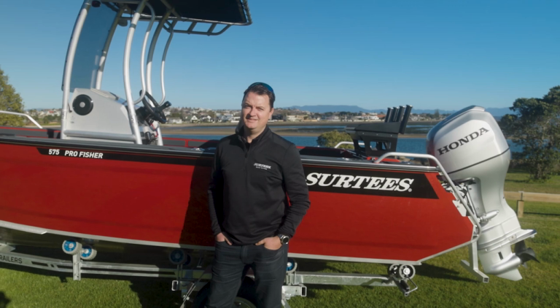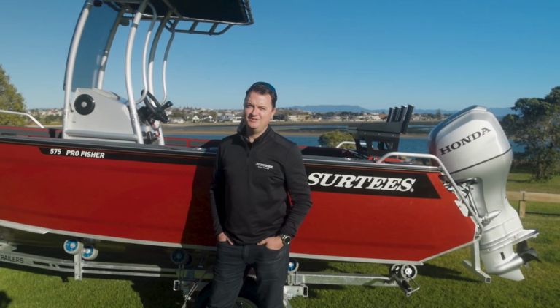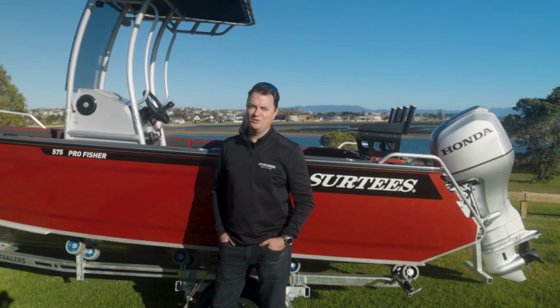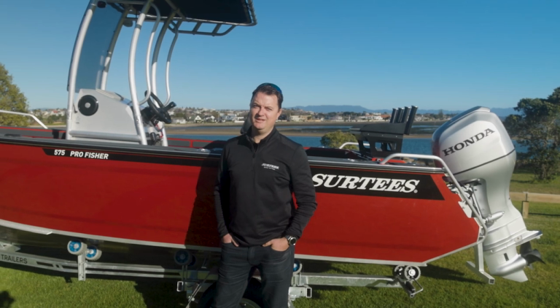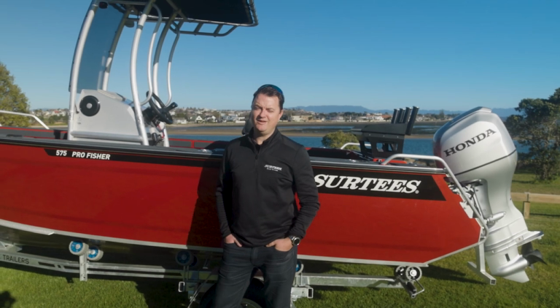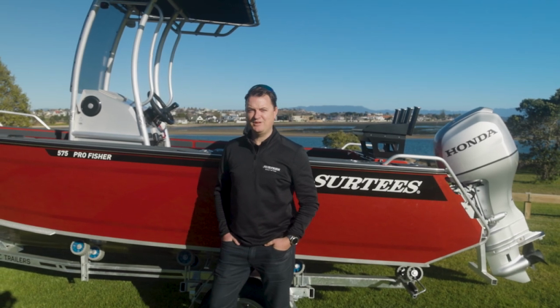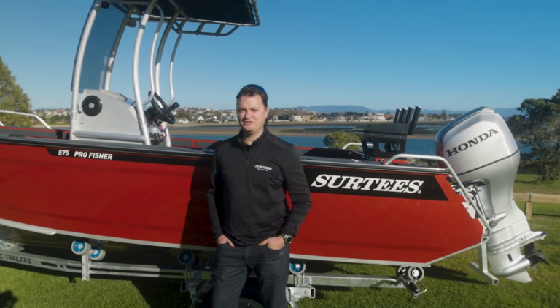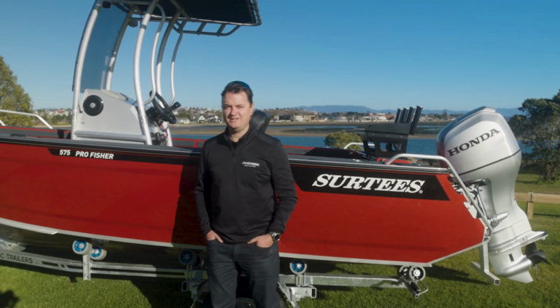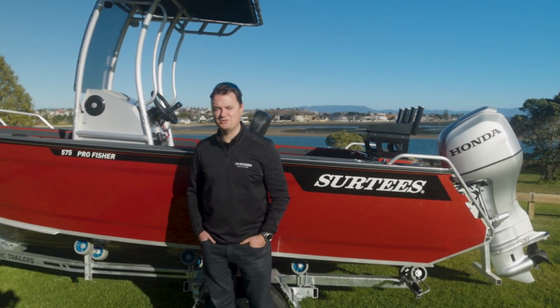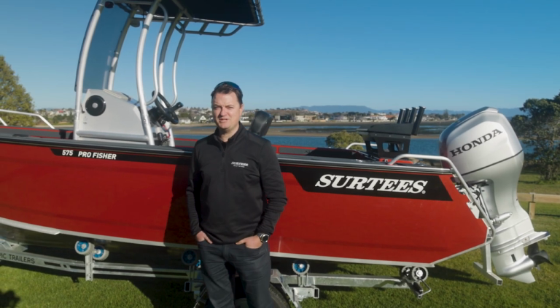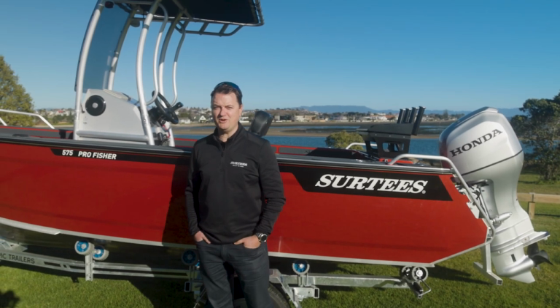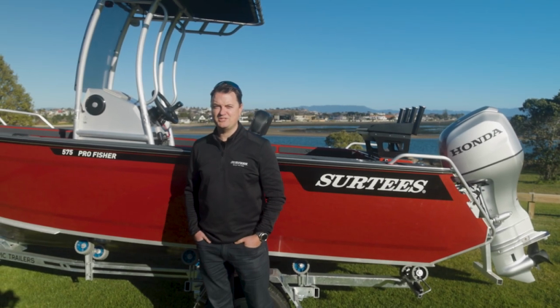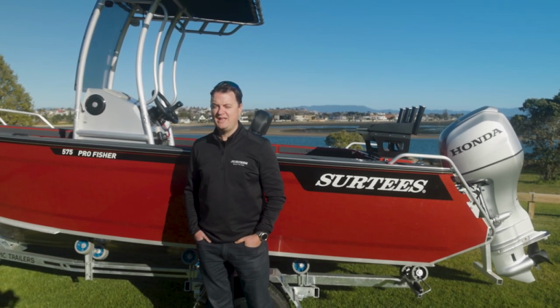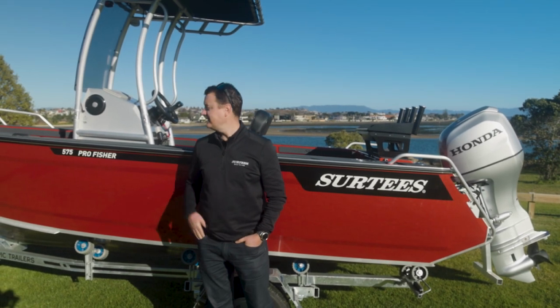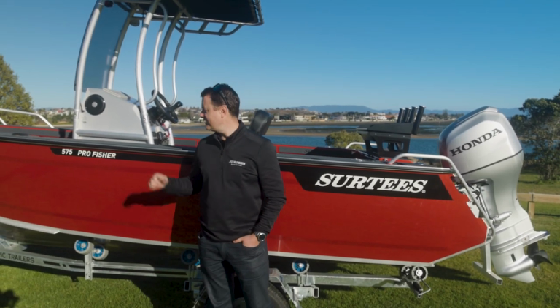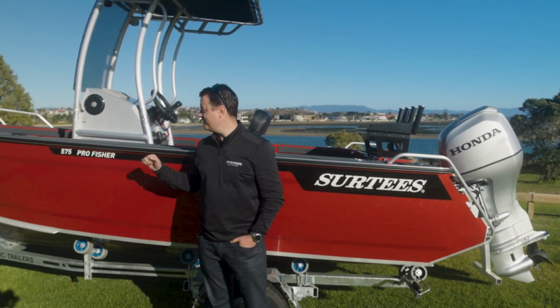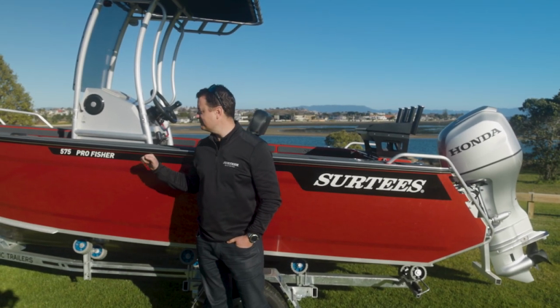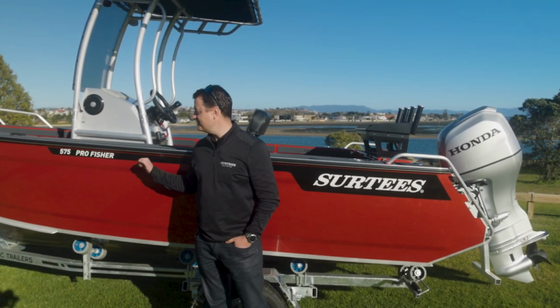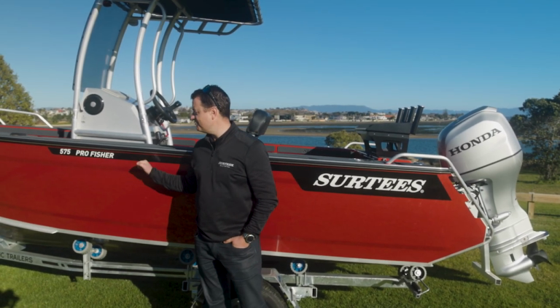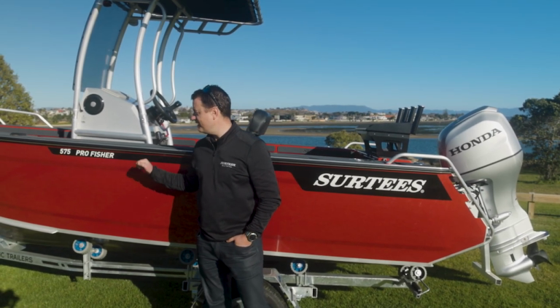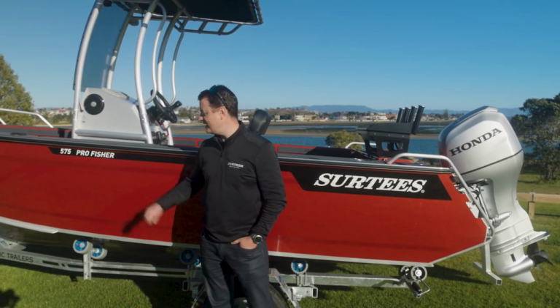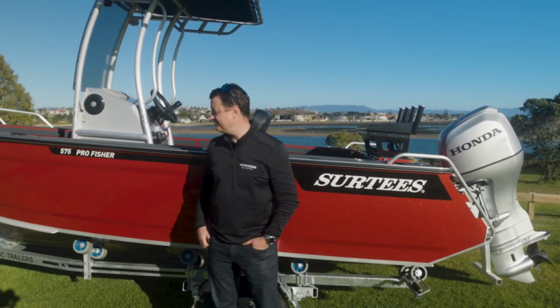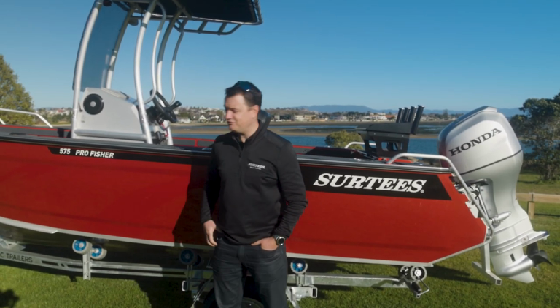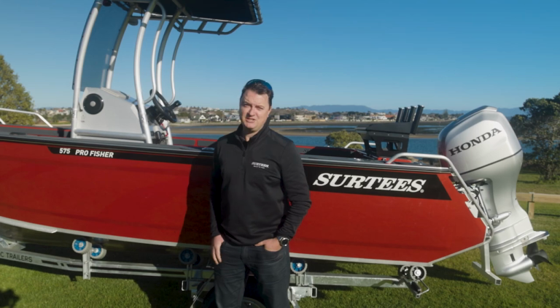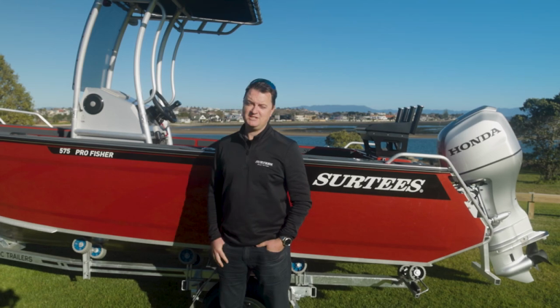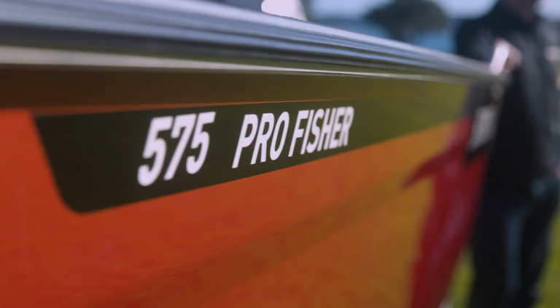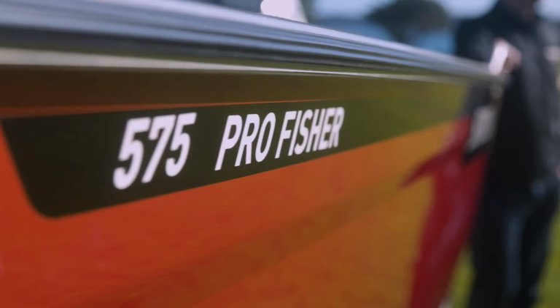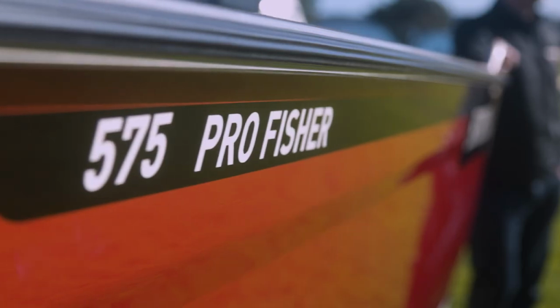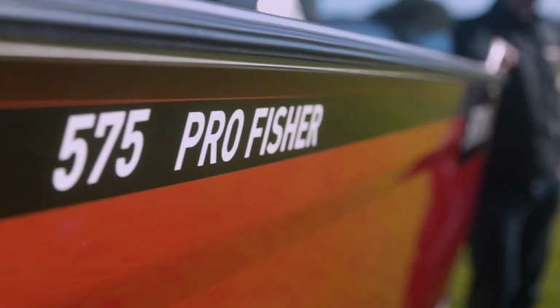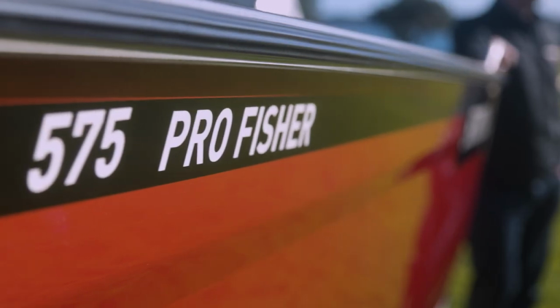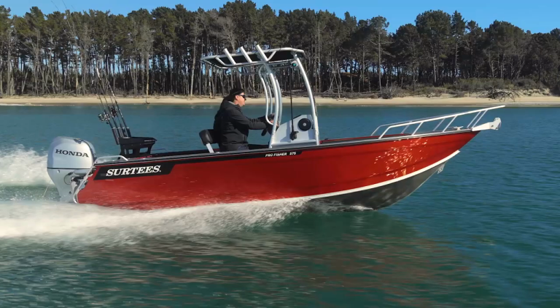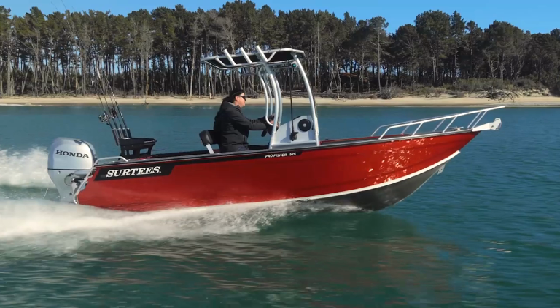Good morning. I'm Cliff Schick from Surtees Boats and today I'm going to run you through a few features of our 575 Pro Fisher.